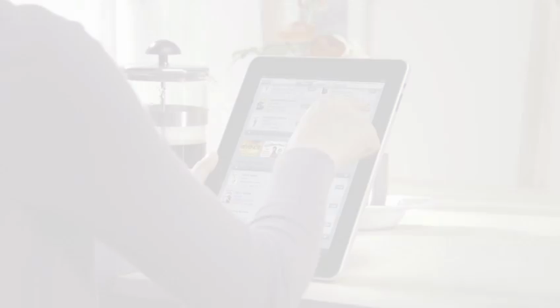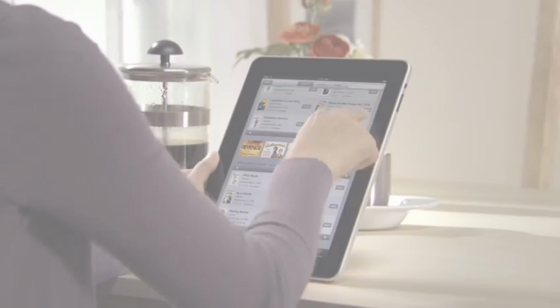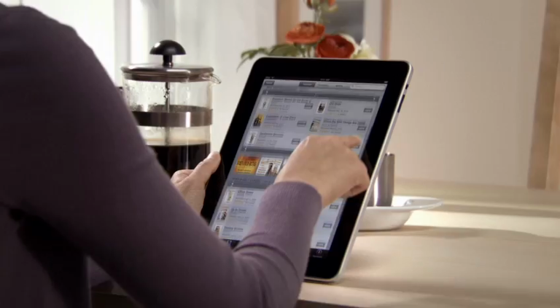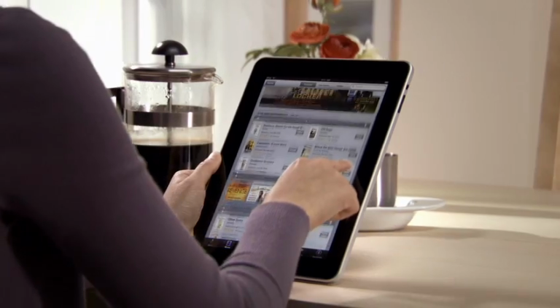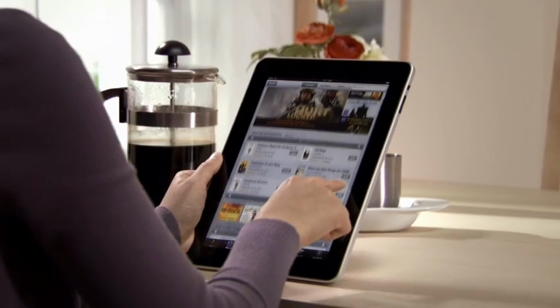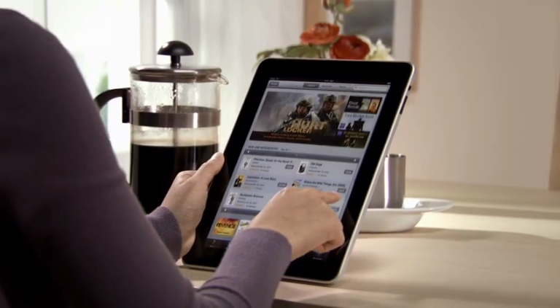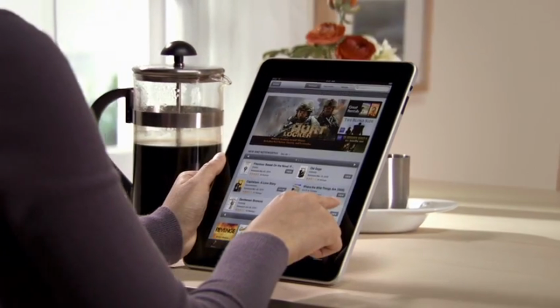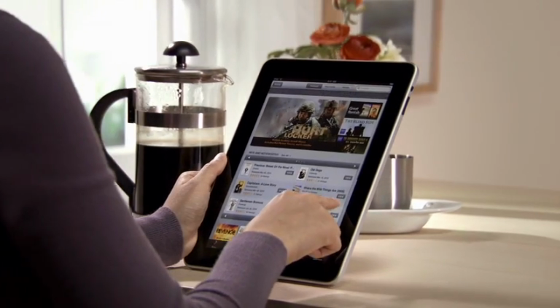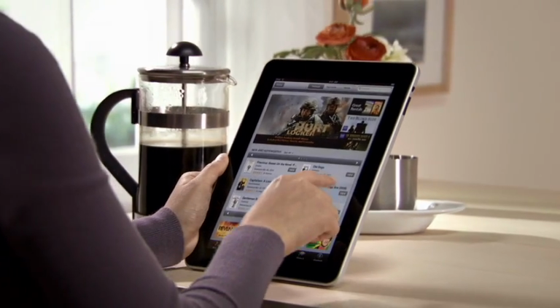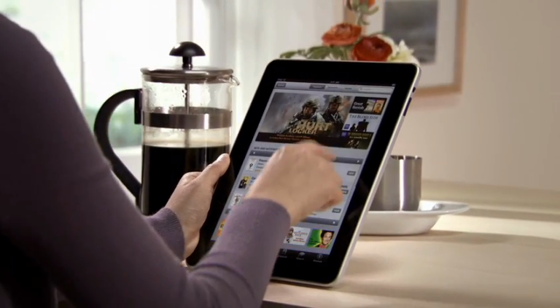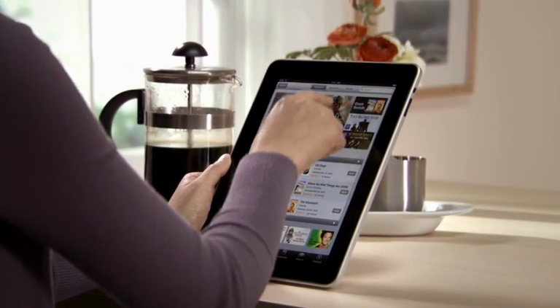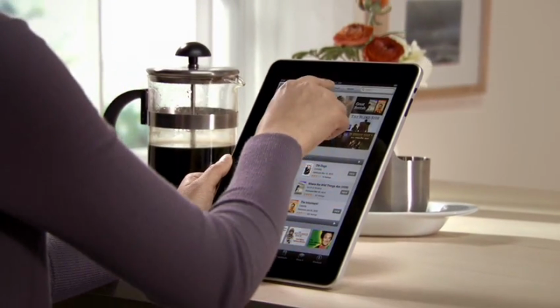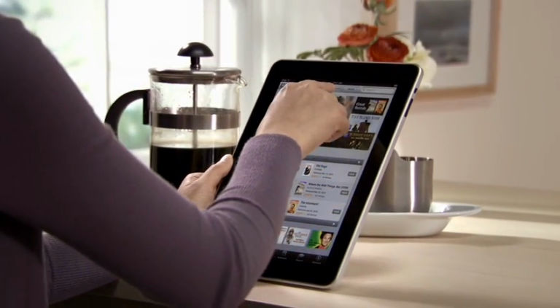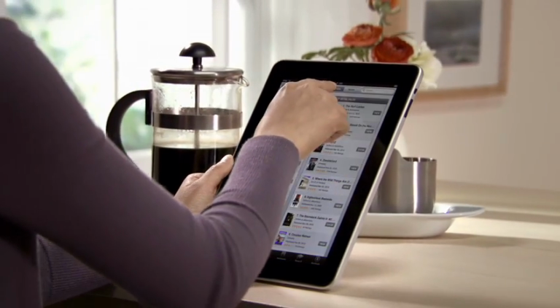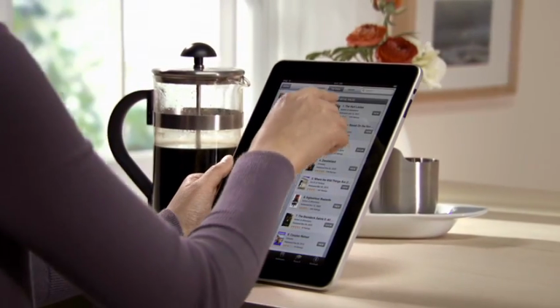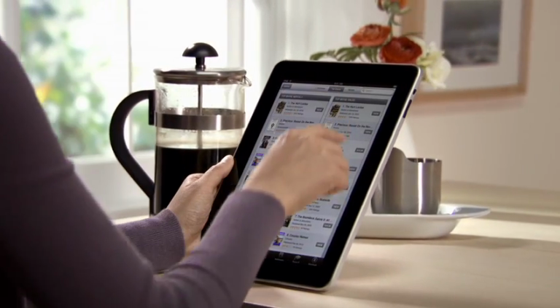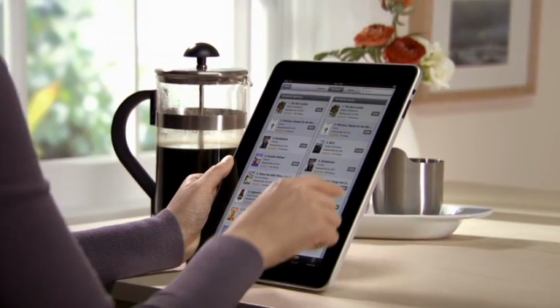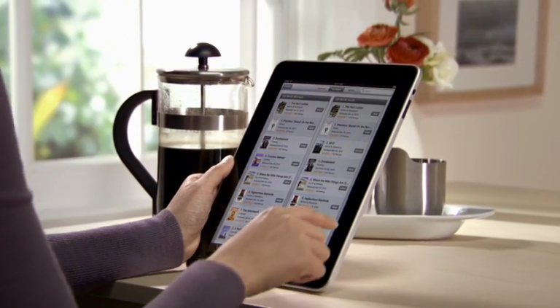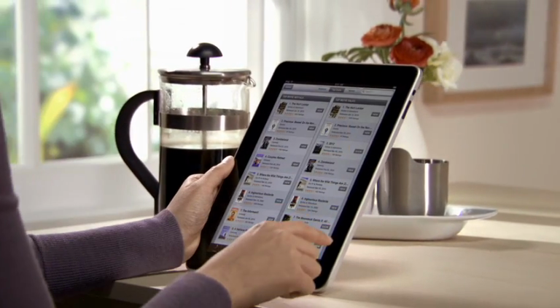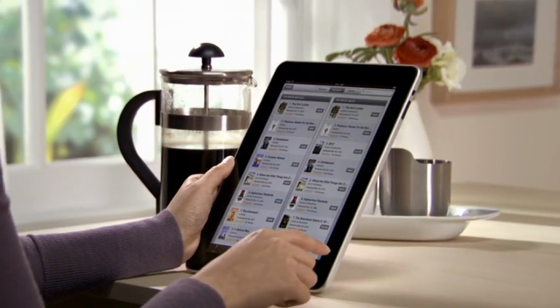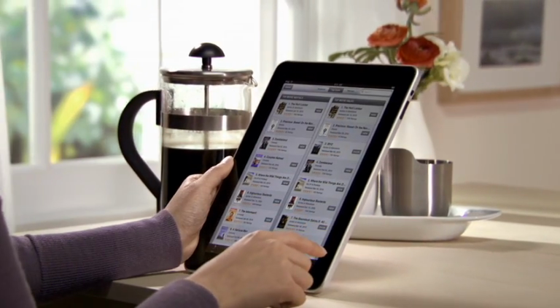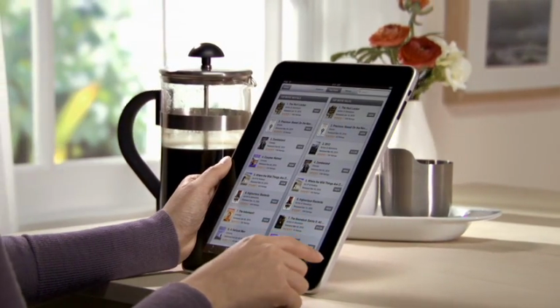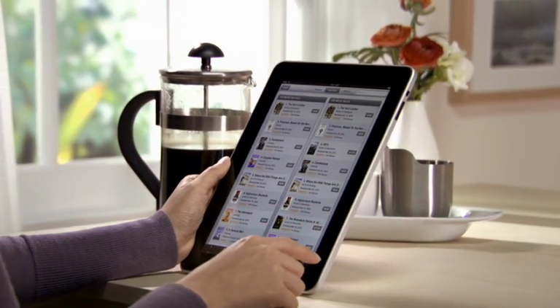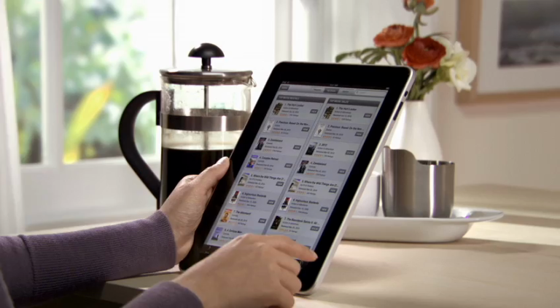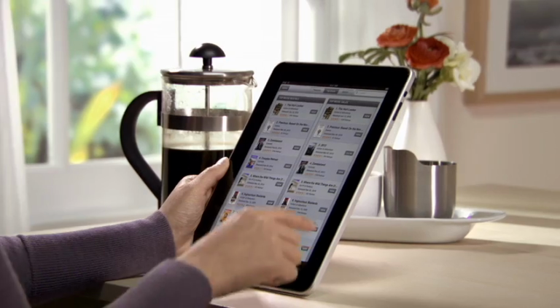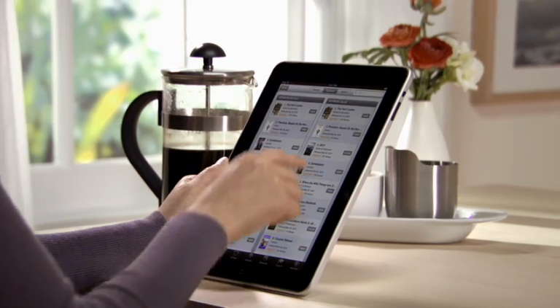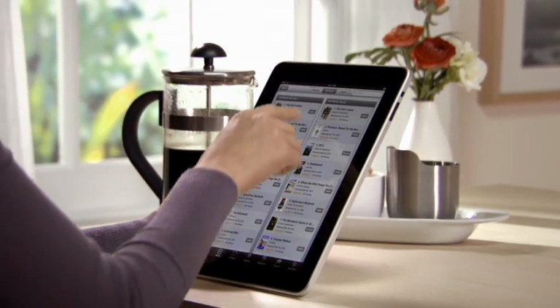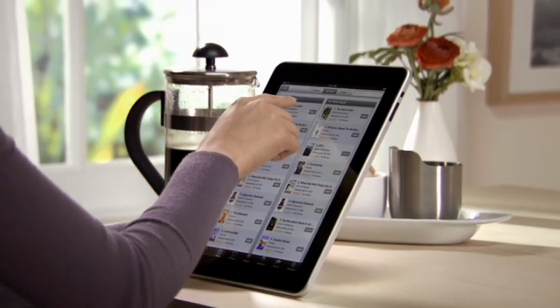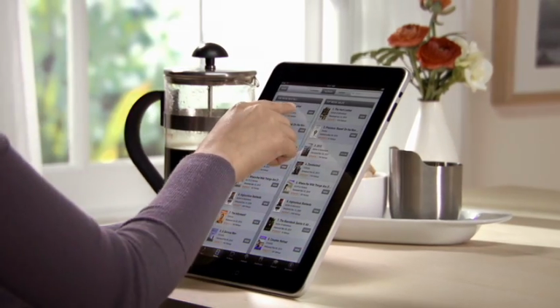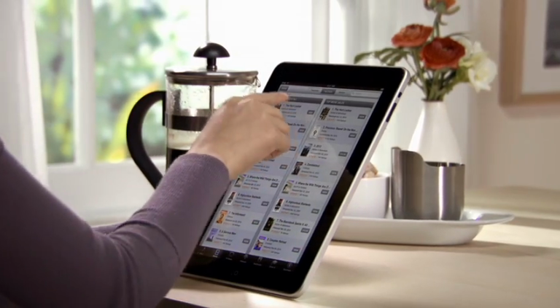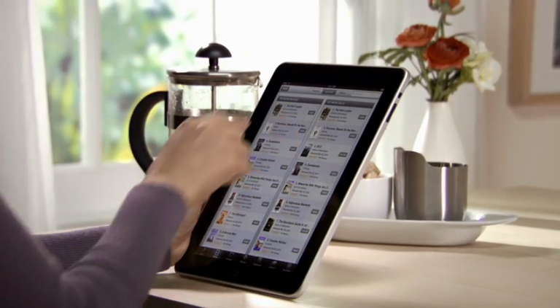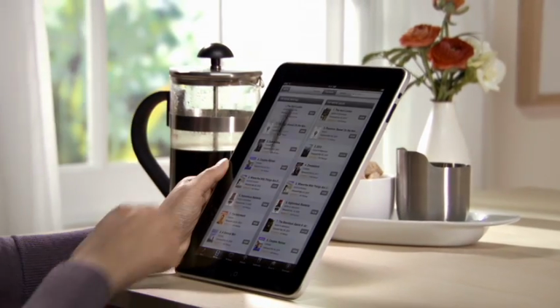iTunes on iPad makes it easy to explore a virtually endless world of entertainment using just your fingers.